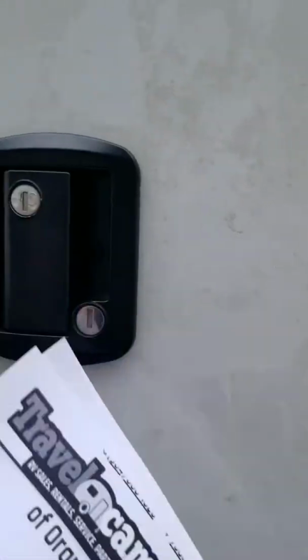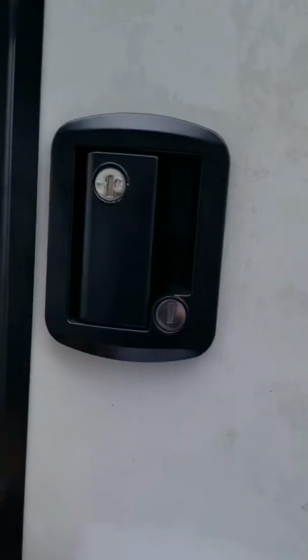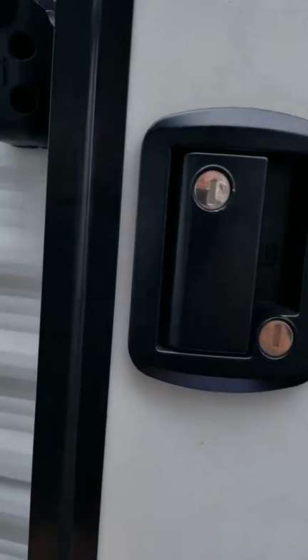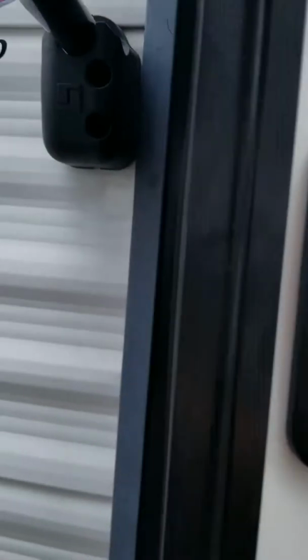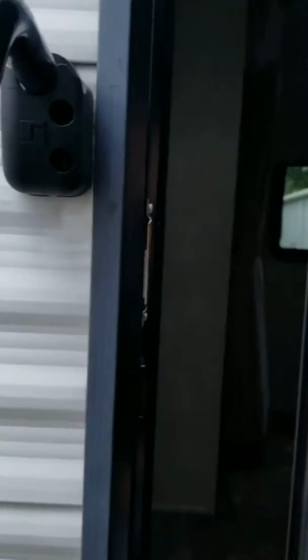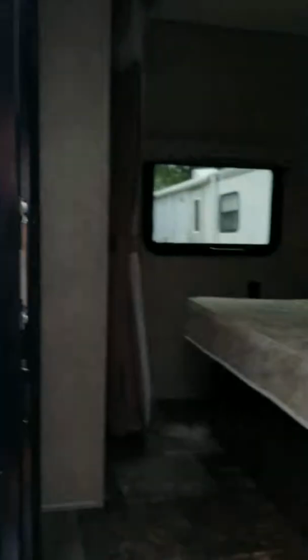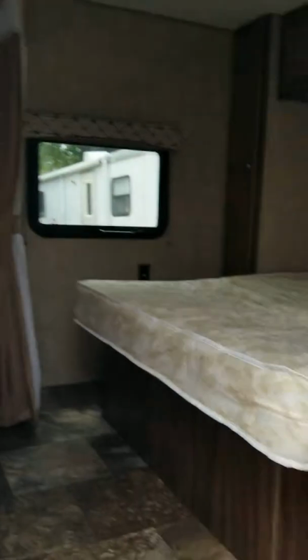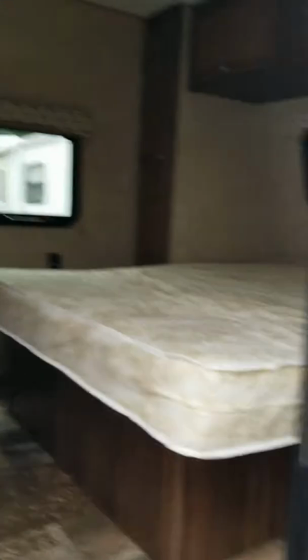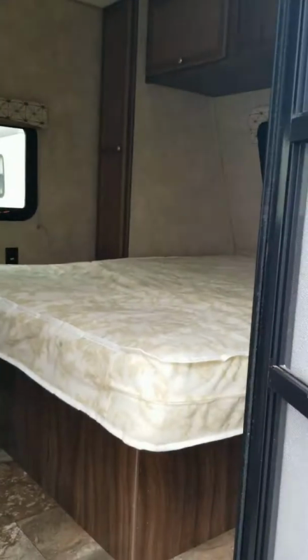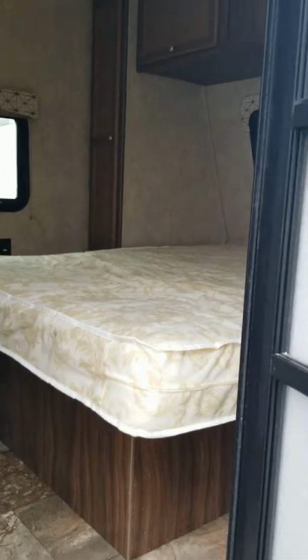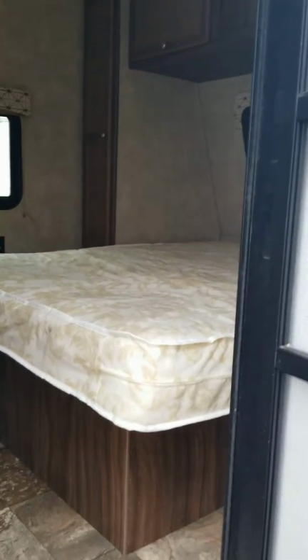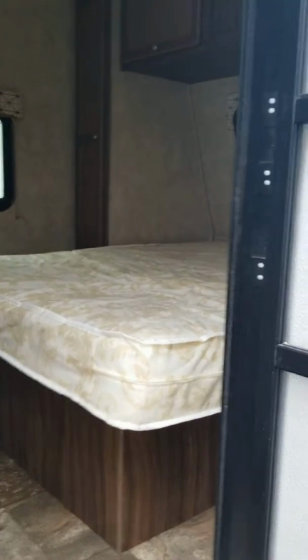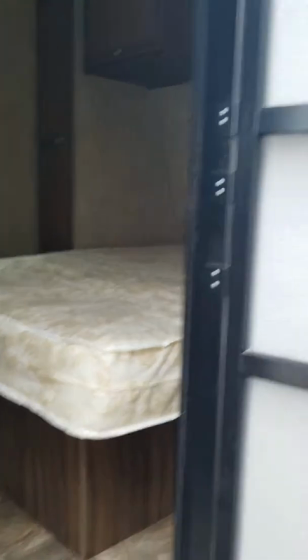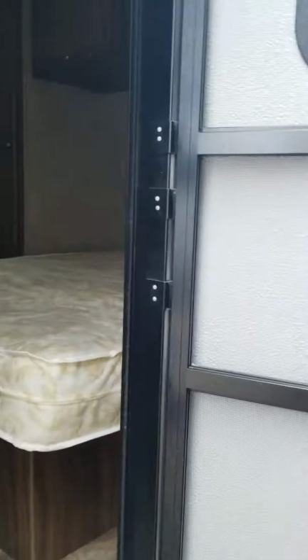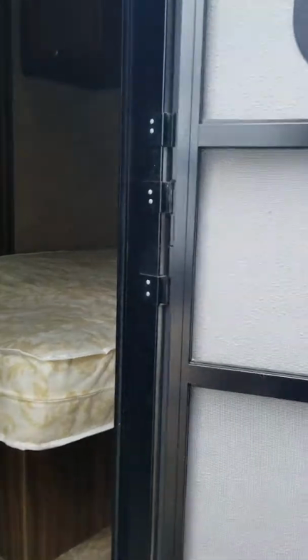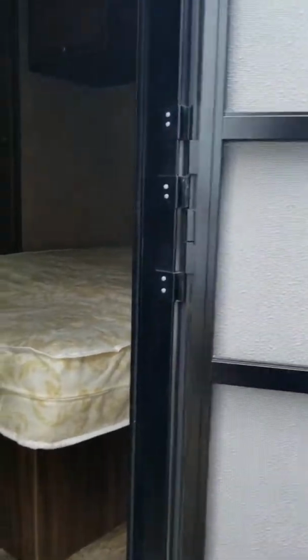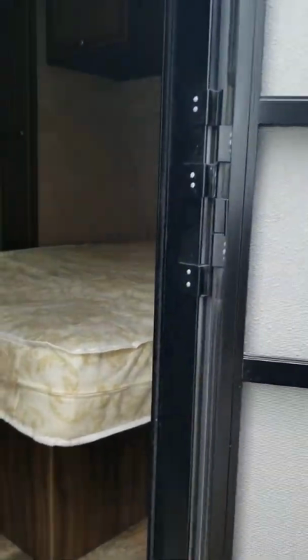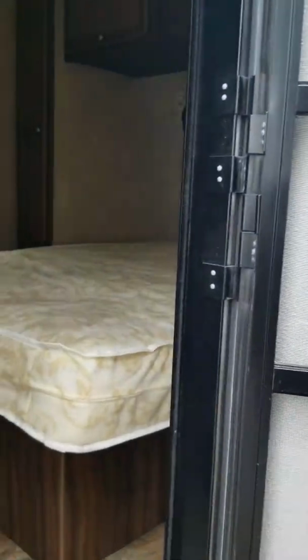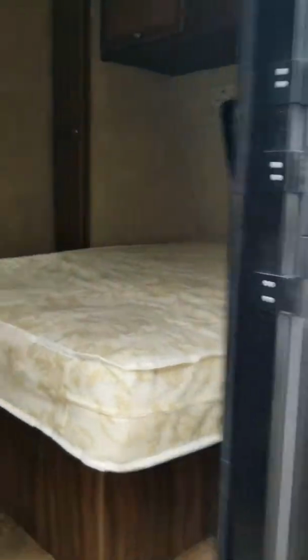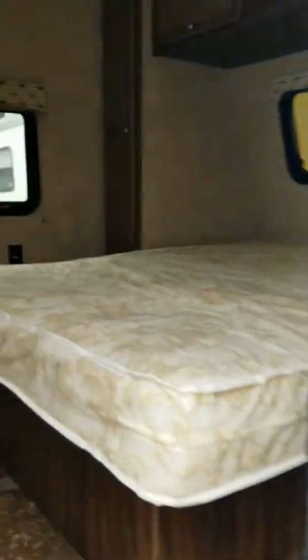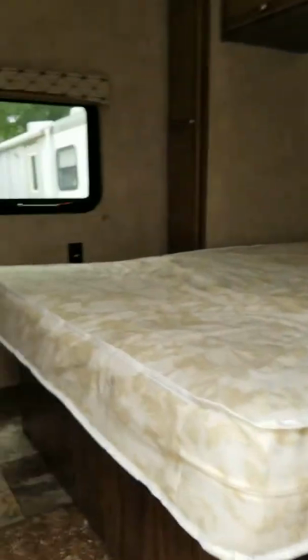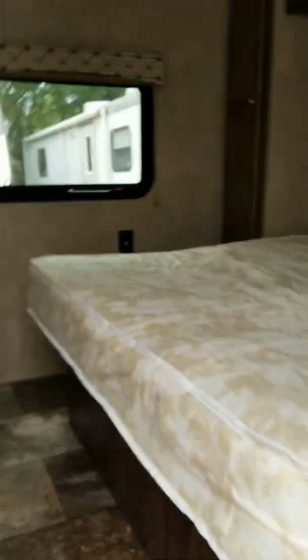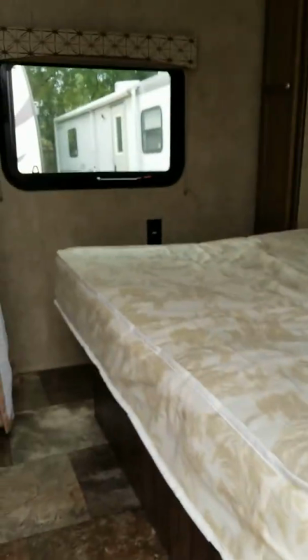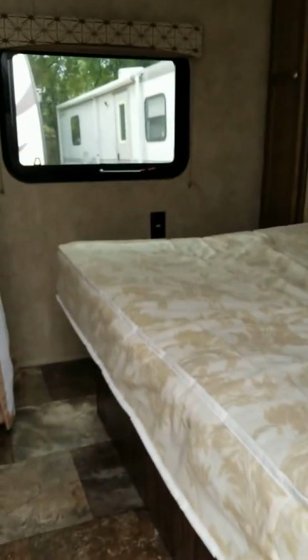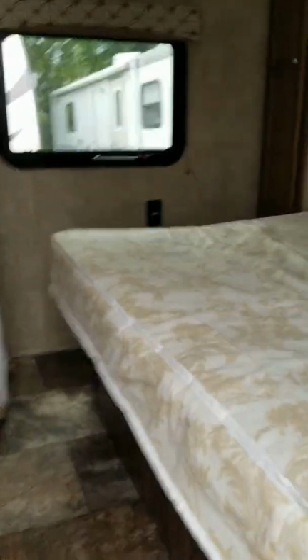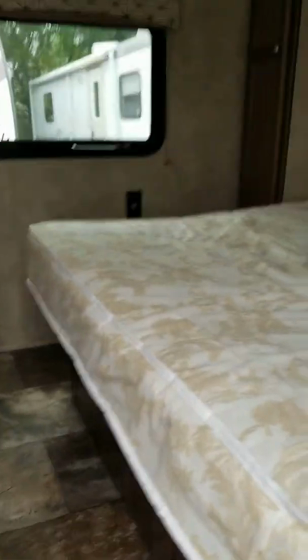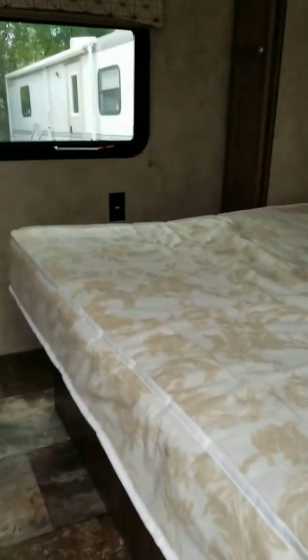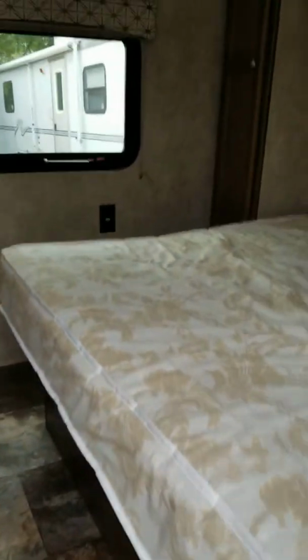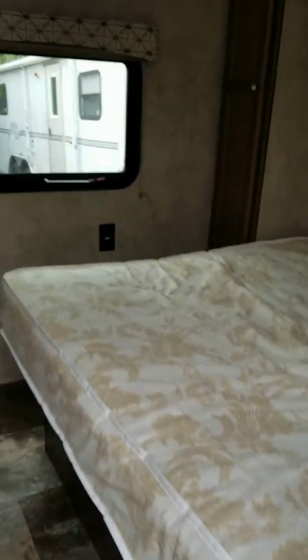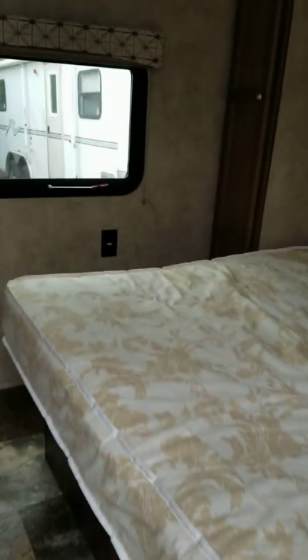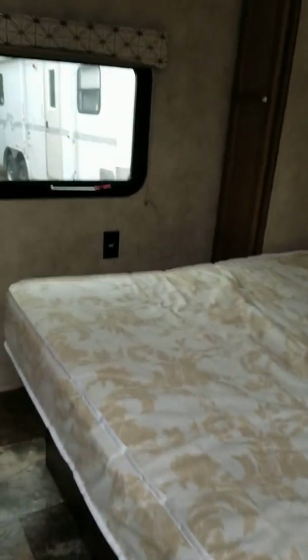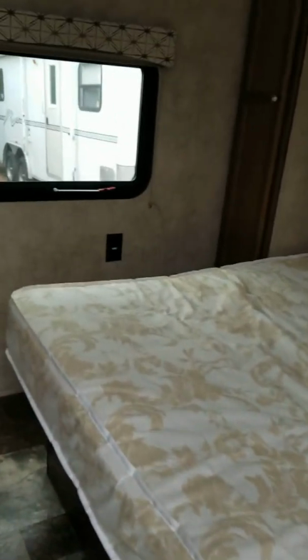Coming through the door here — tight squeeze. We've got a lot of used units in here, so these move really quick. We've only had this one in here about a week.